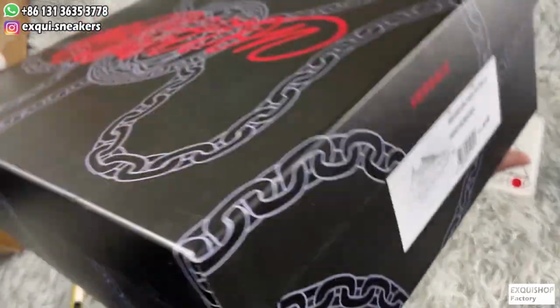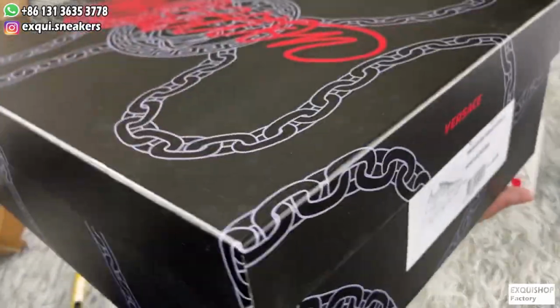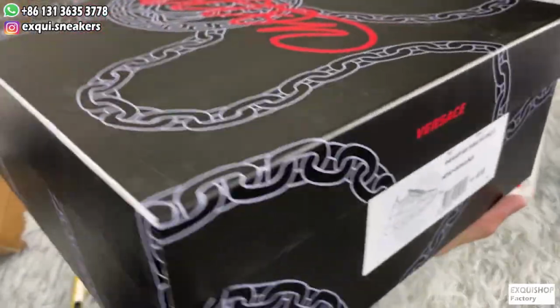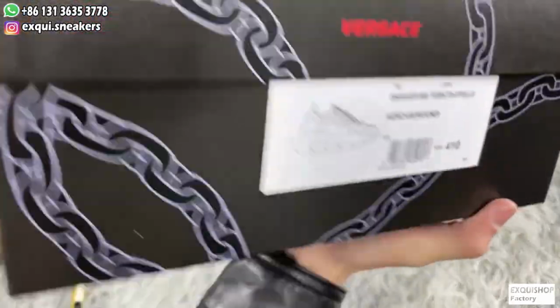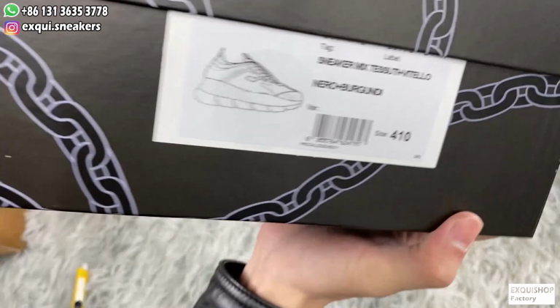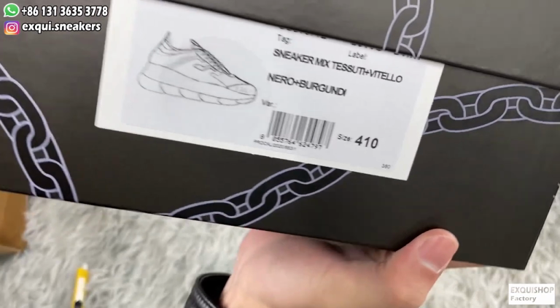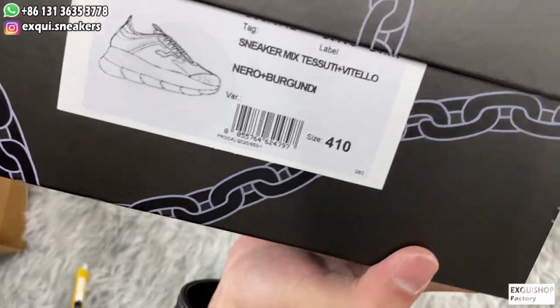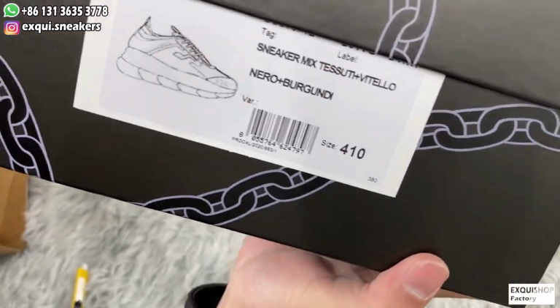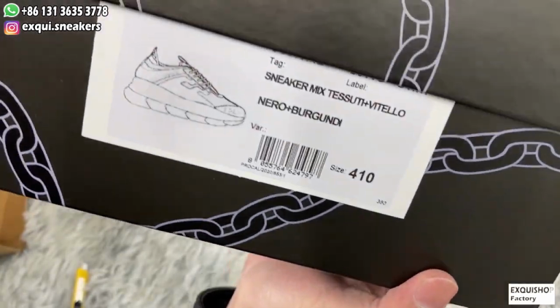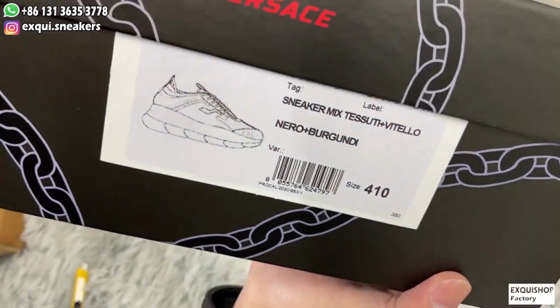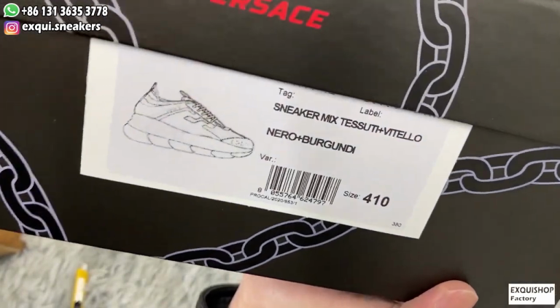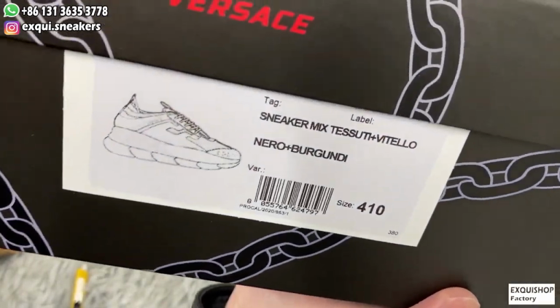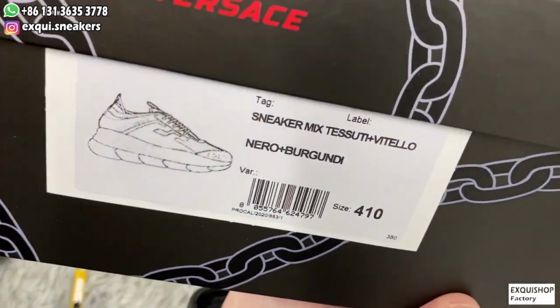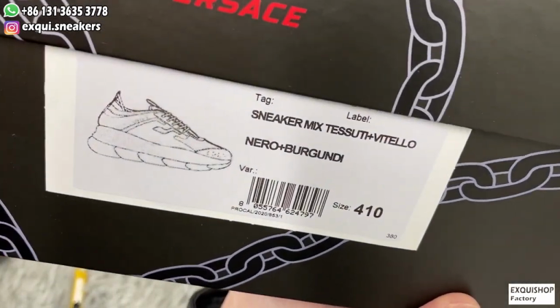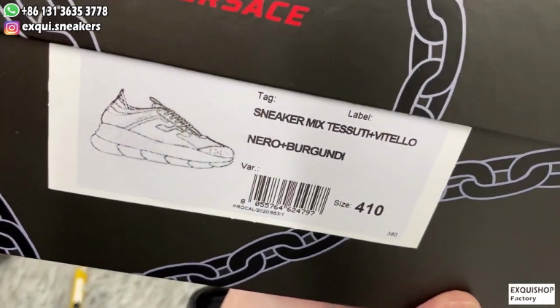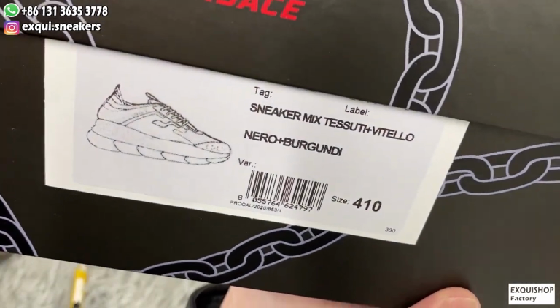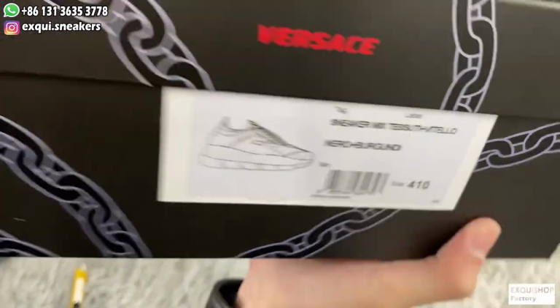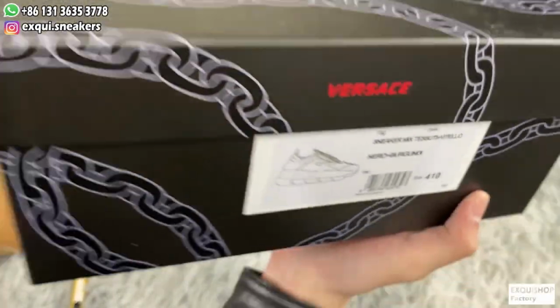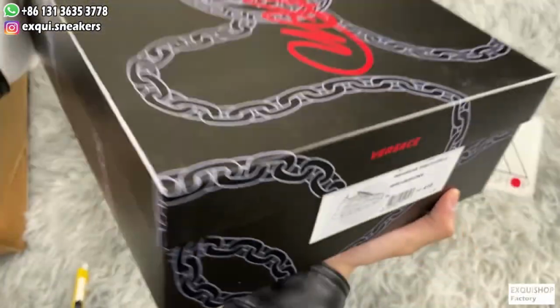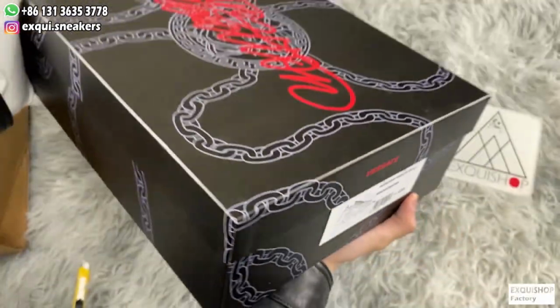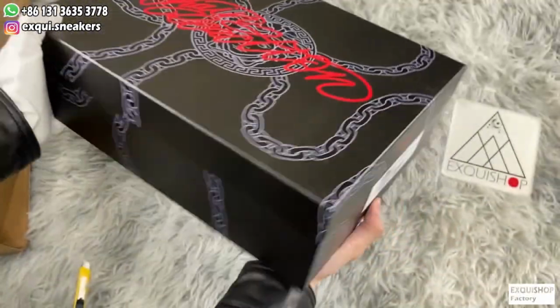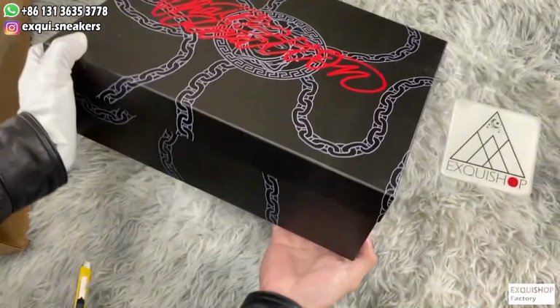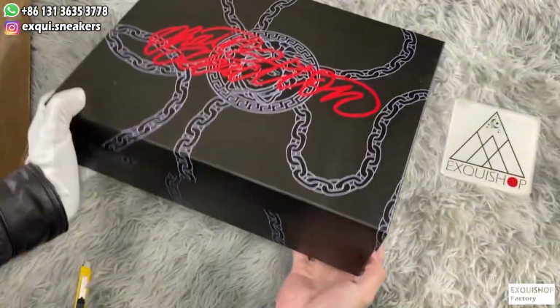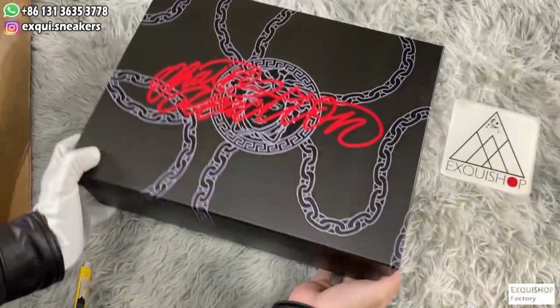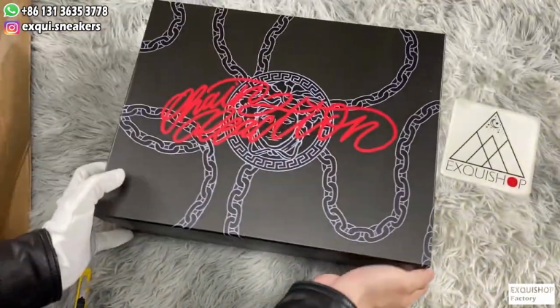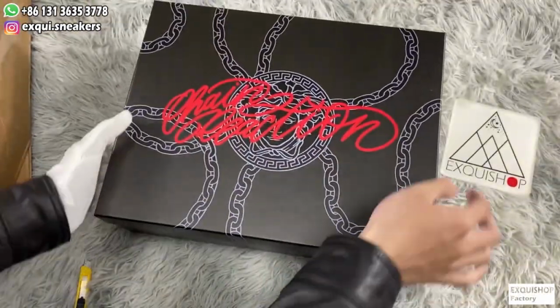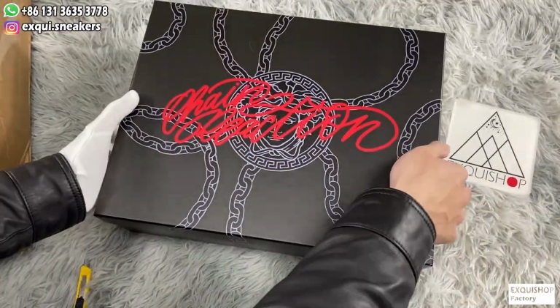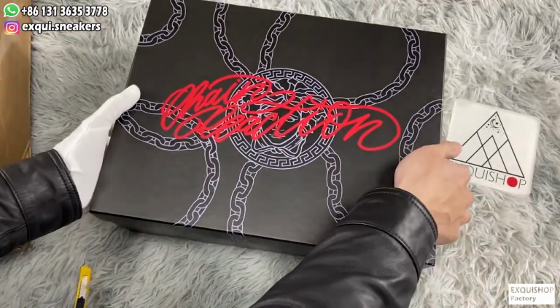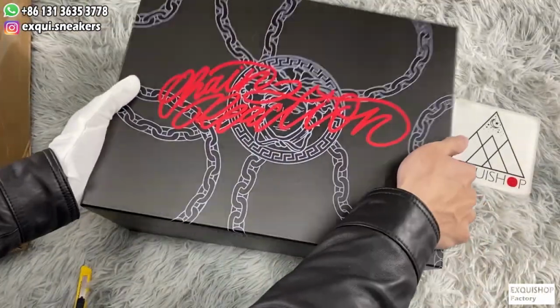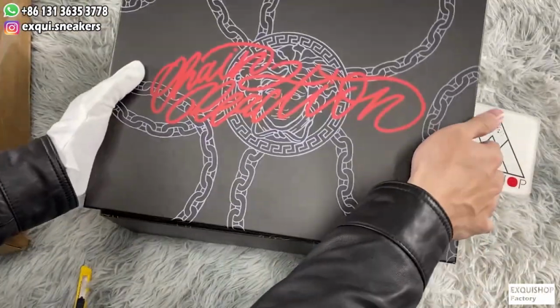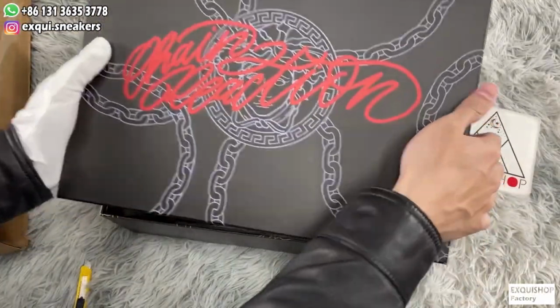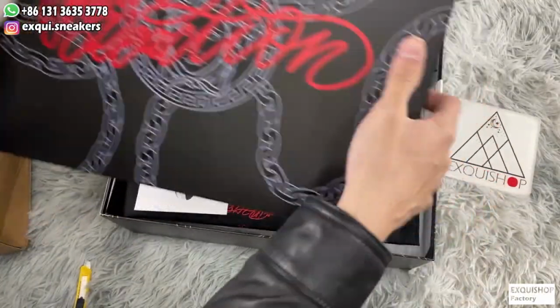A label sticker at the side — it shows the serial number, tag, code, and size.